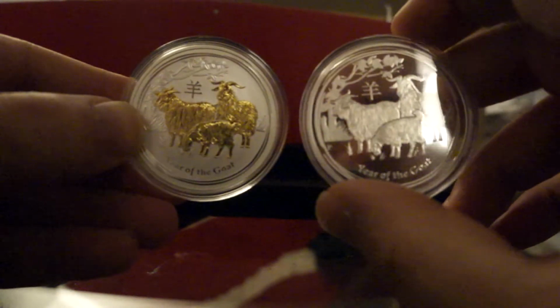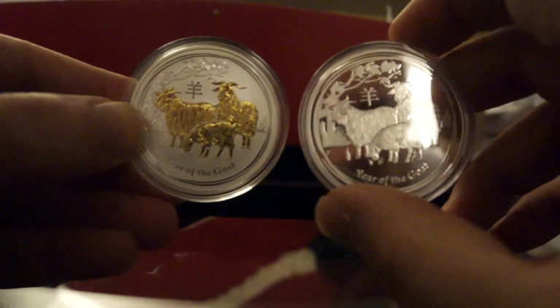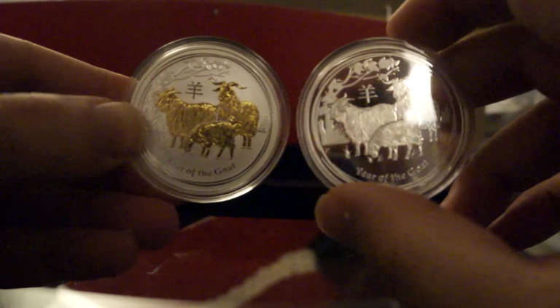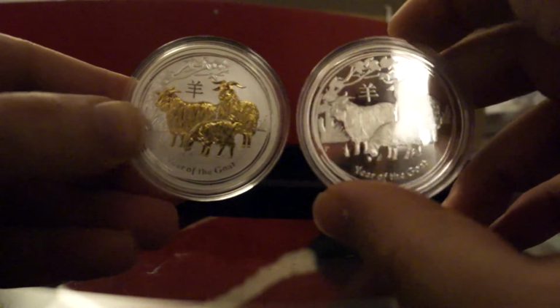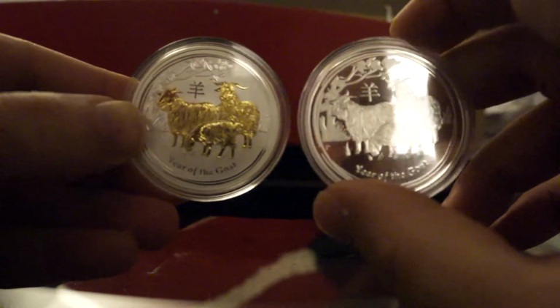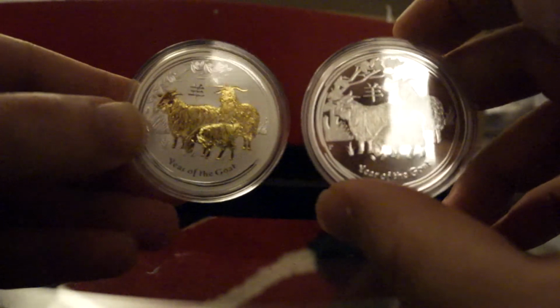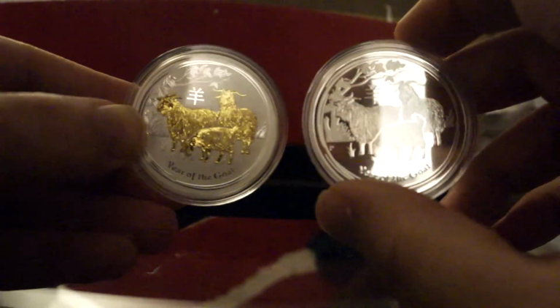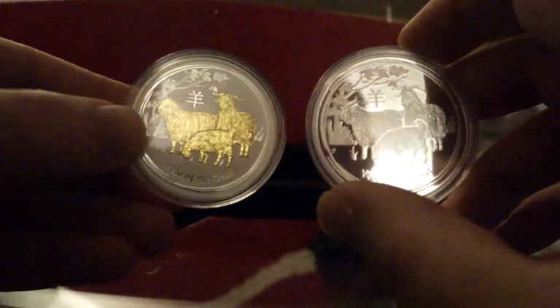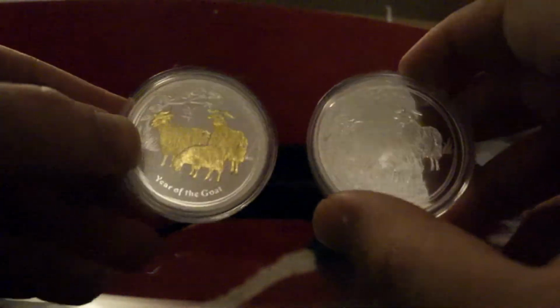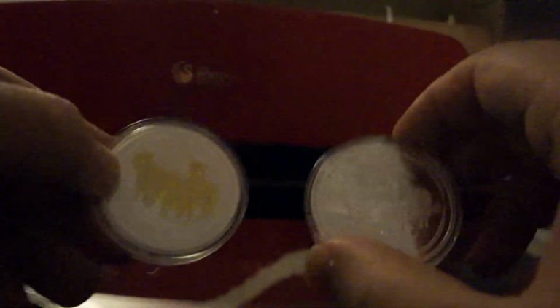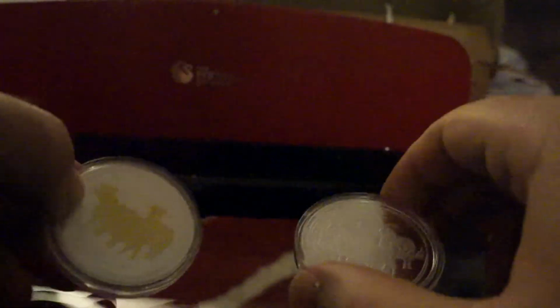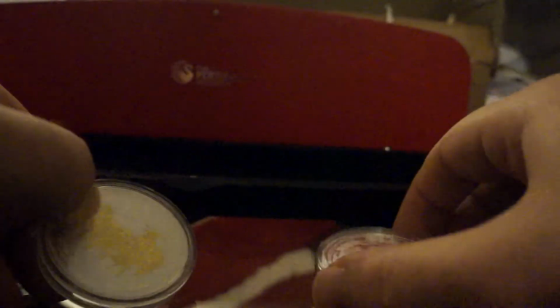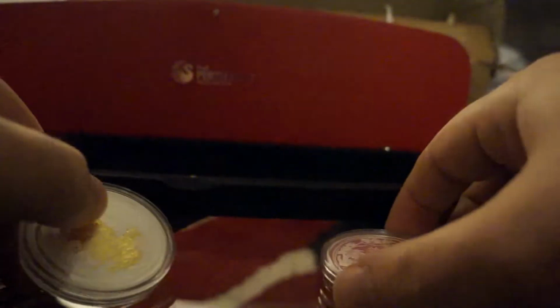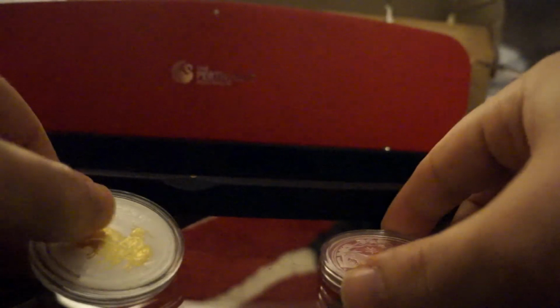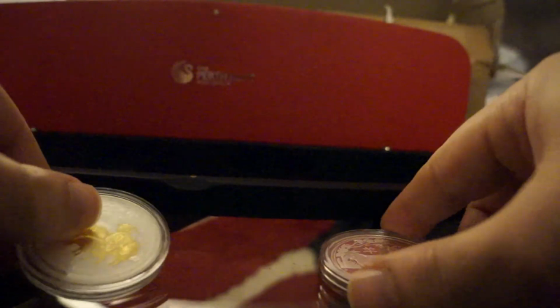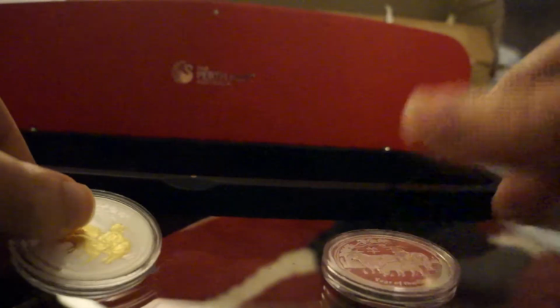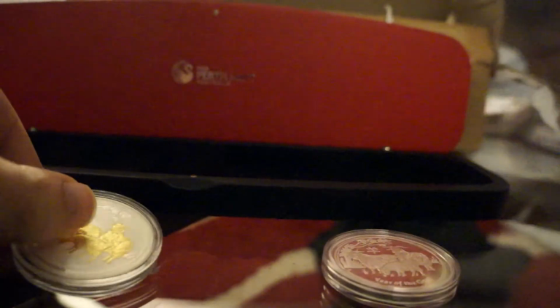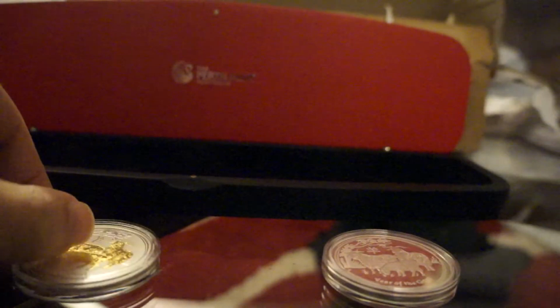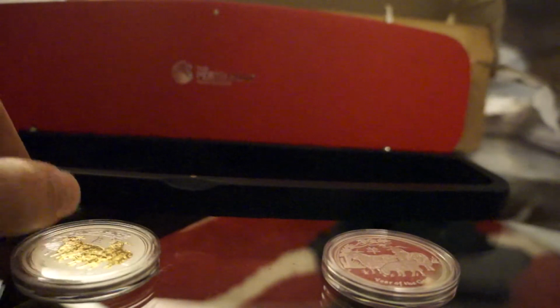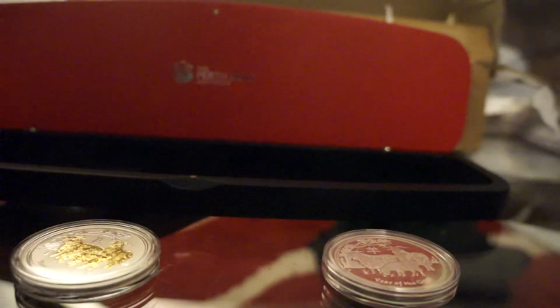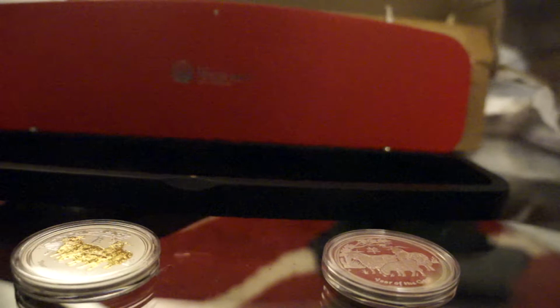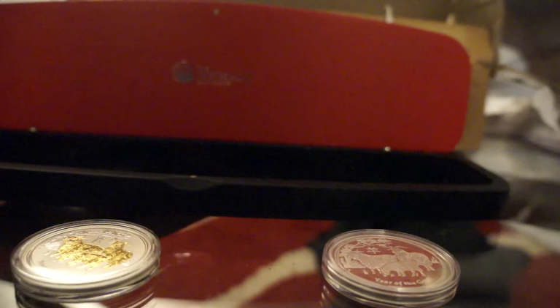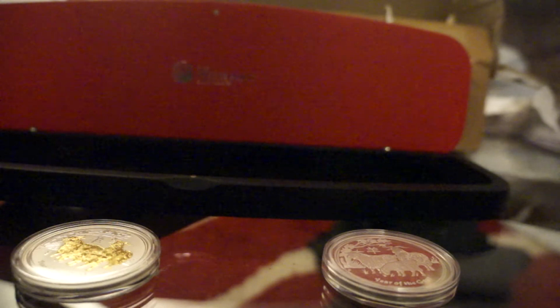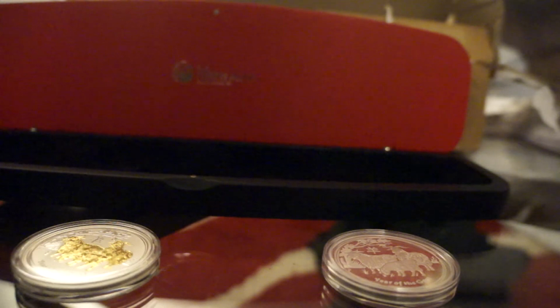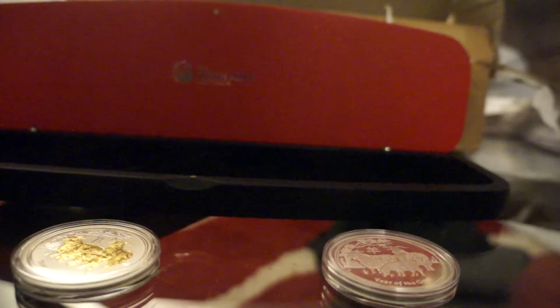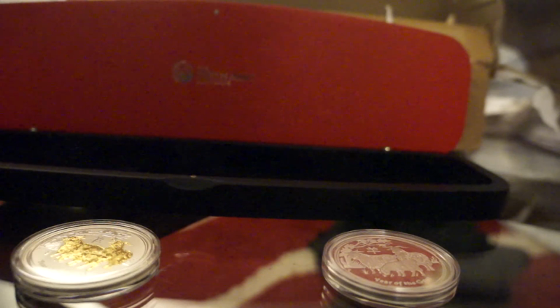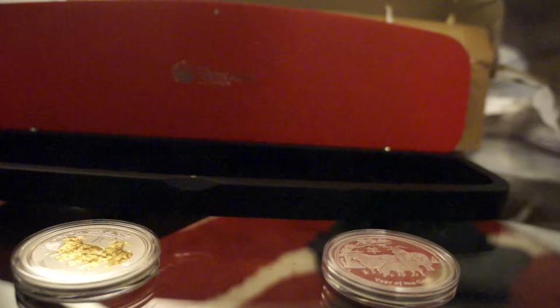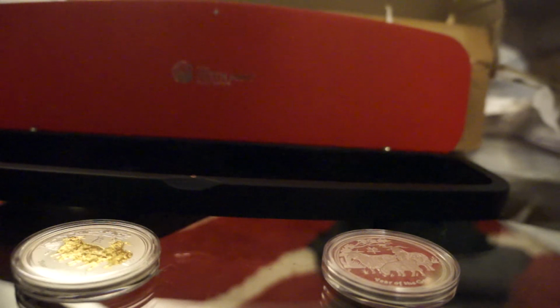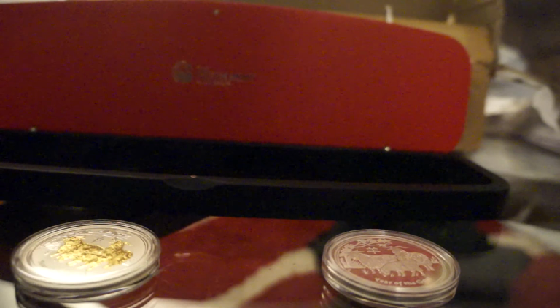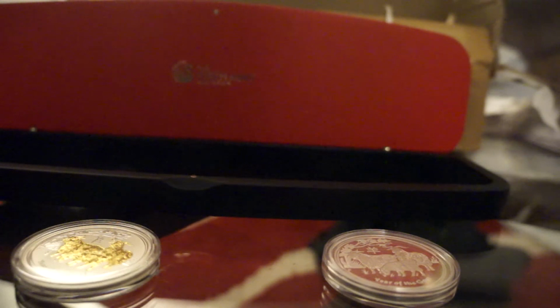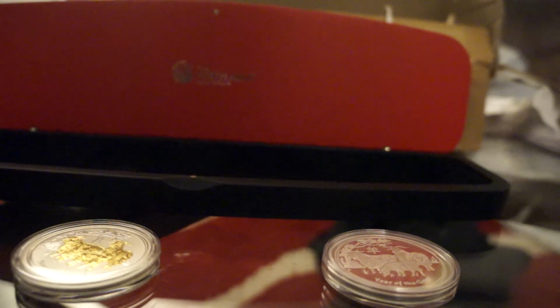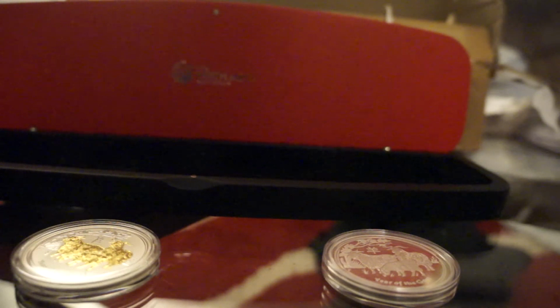So these are the two coins. Anyways, I don't want to make this too long, so thanks for watching and stay tuned.